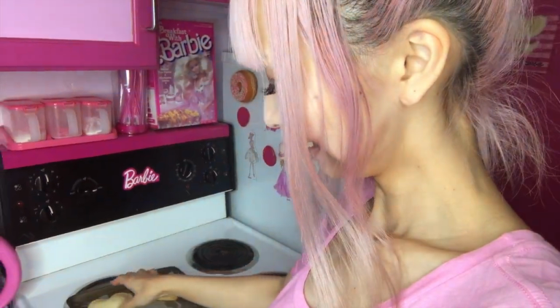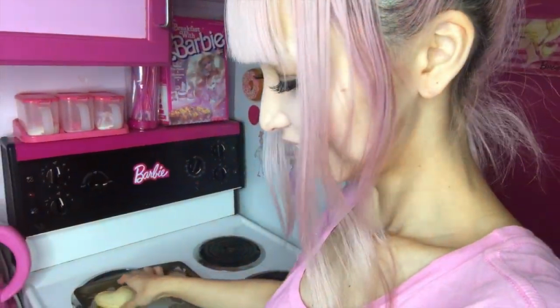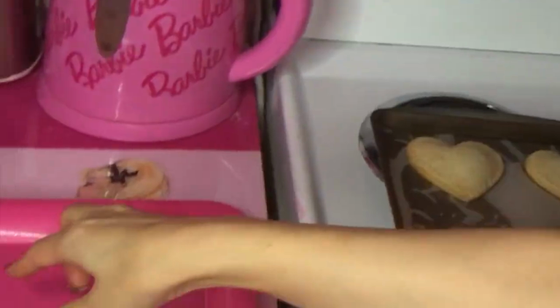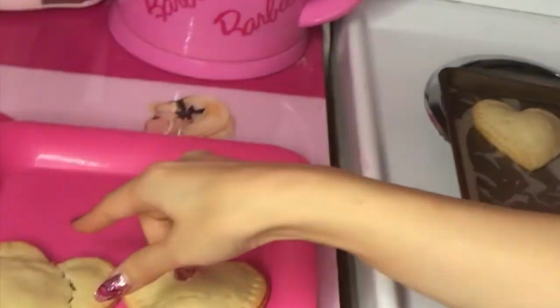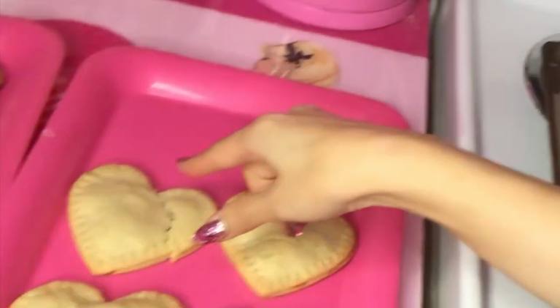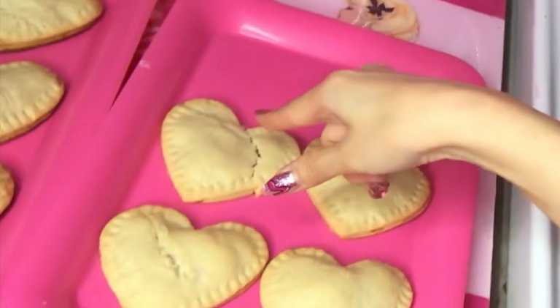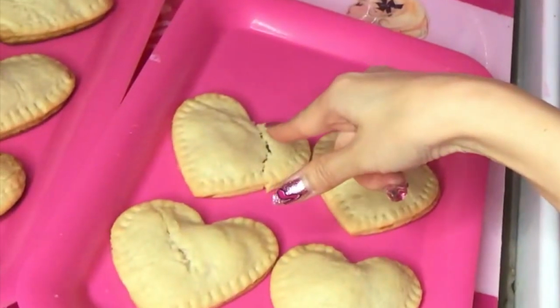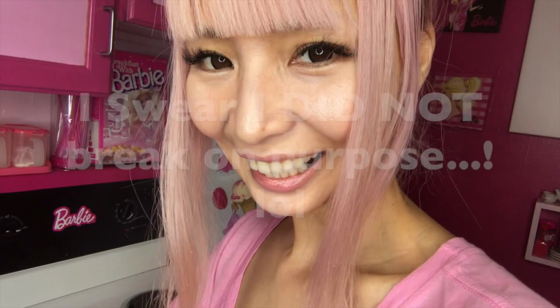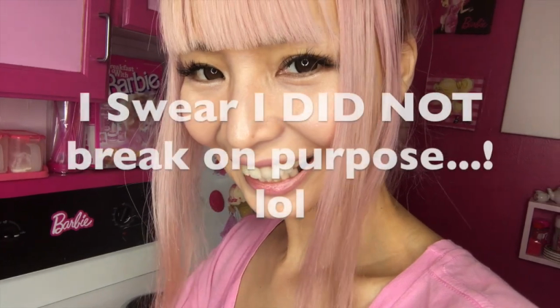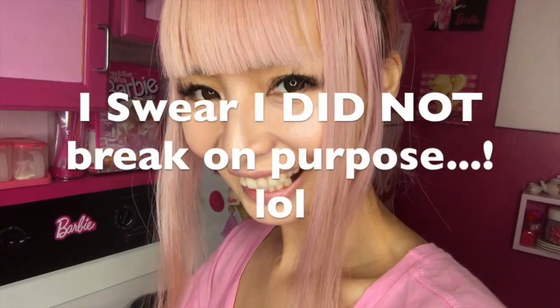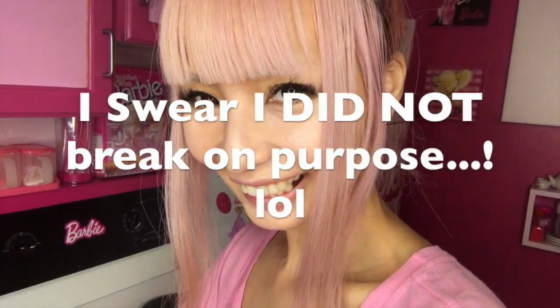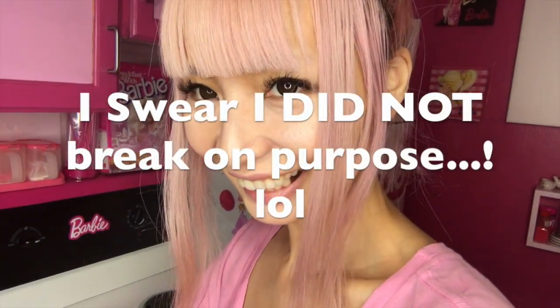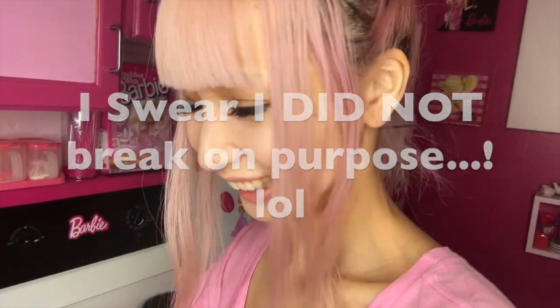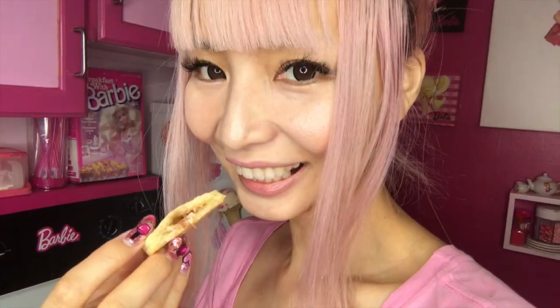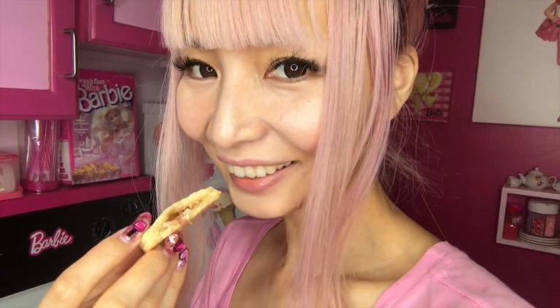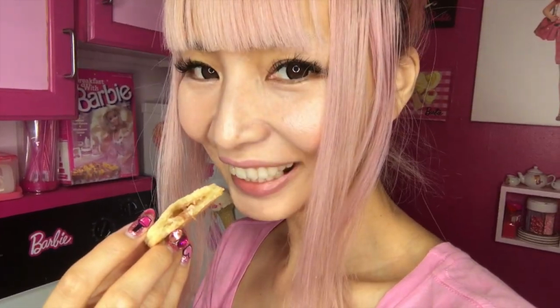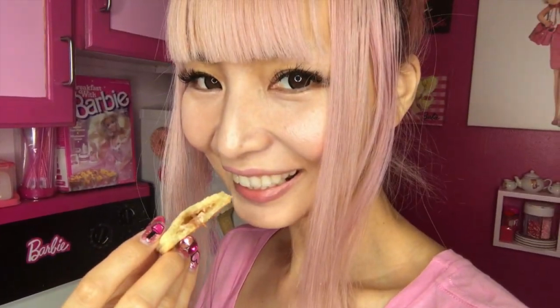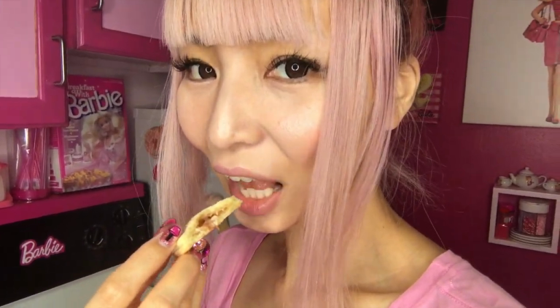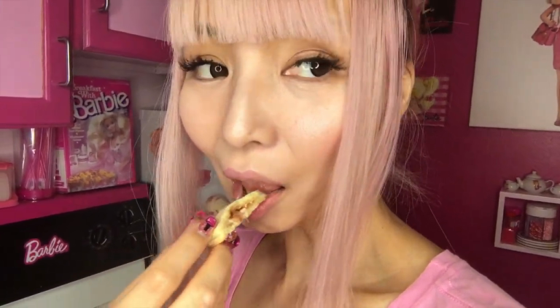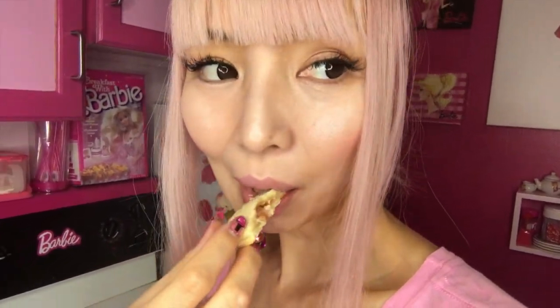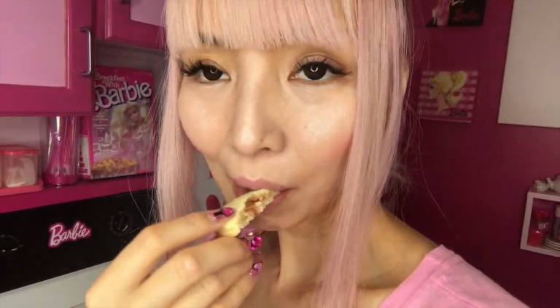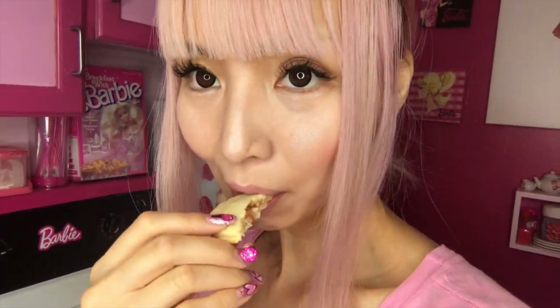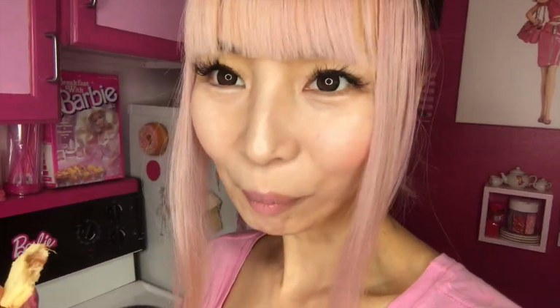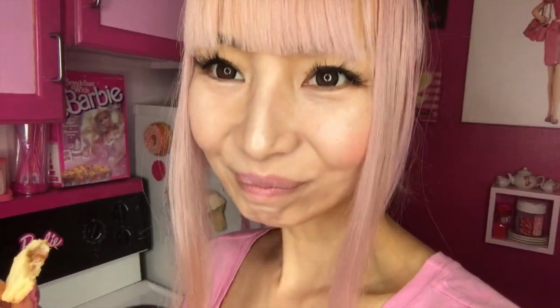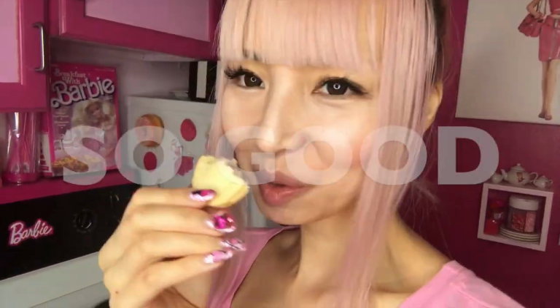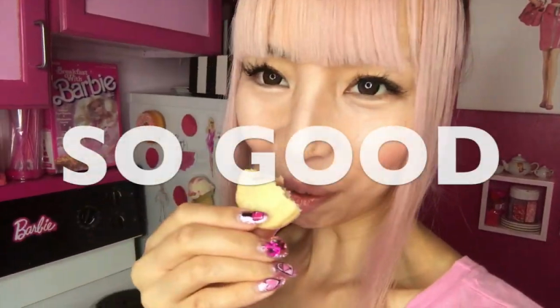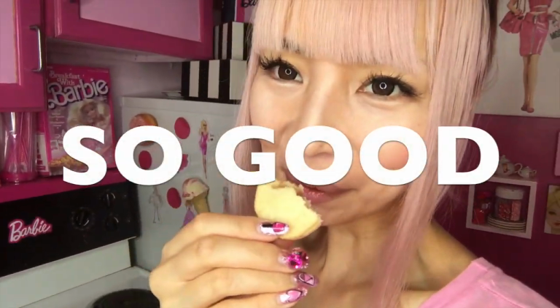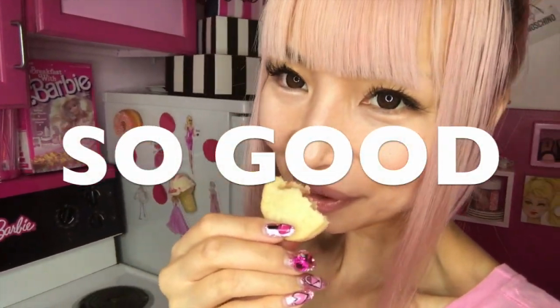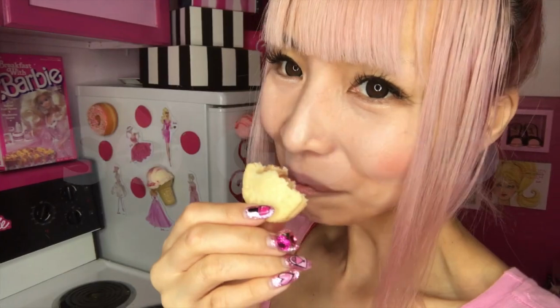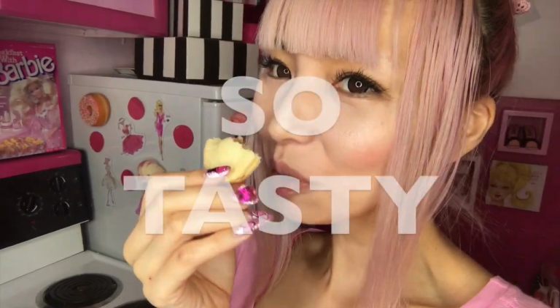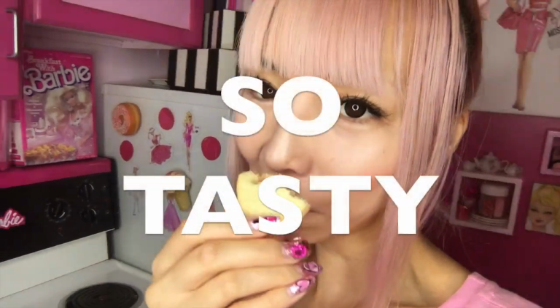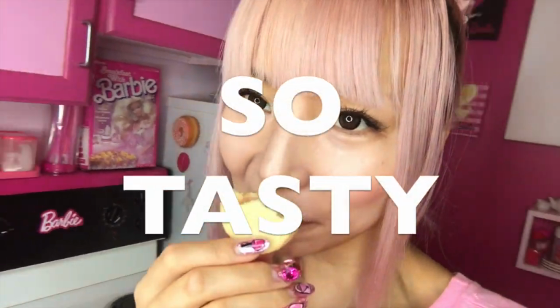And I just broke one. I think I can eat it. Itadakimasu. So good. So tasty.